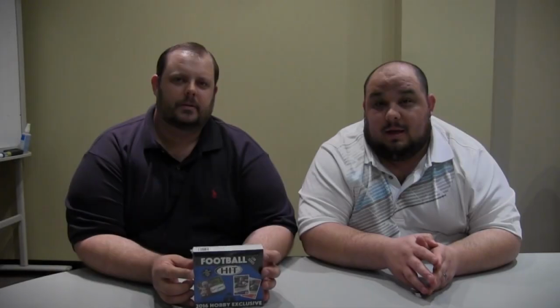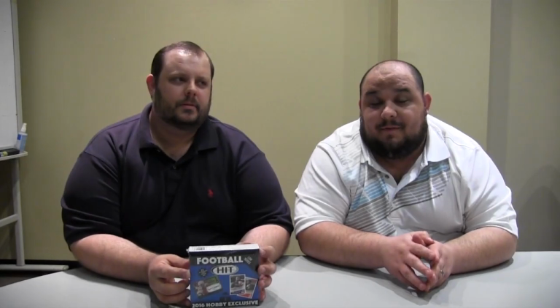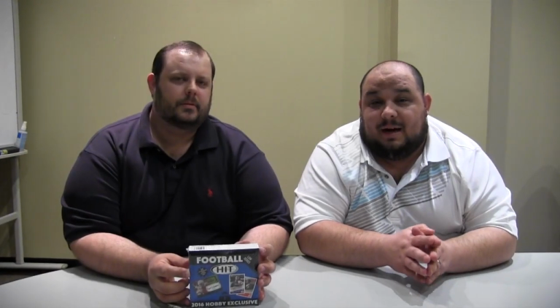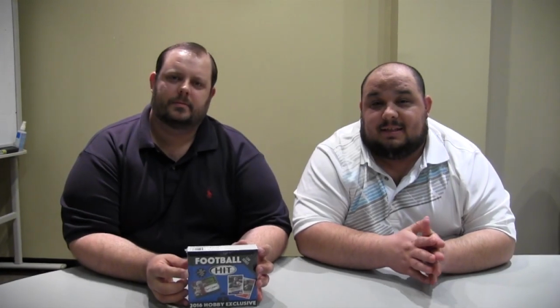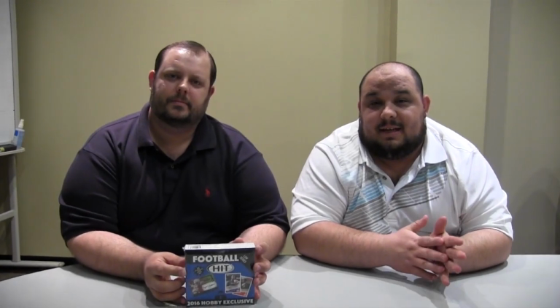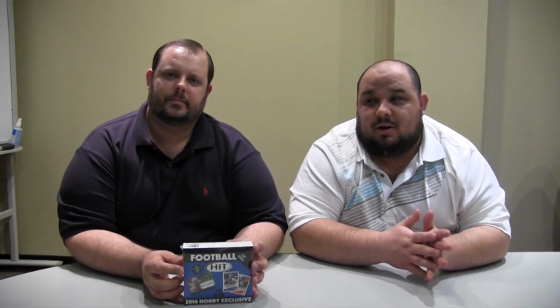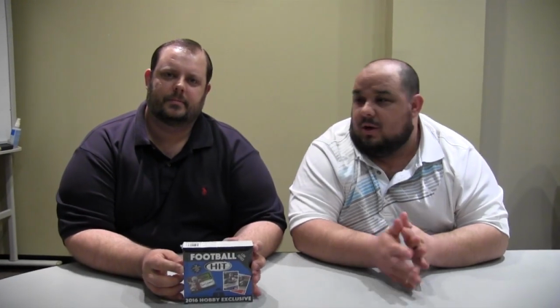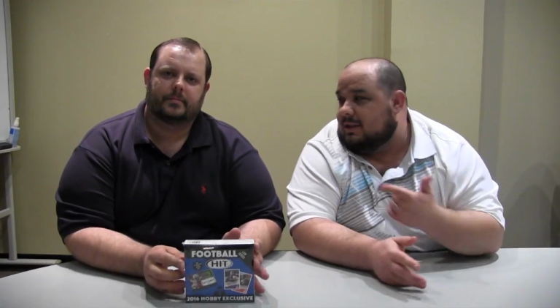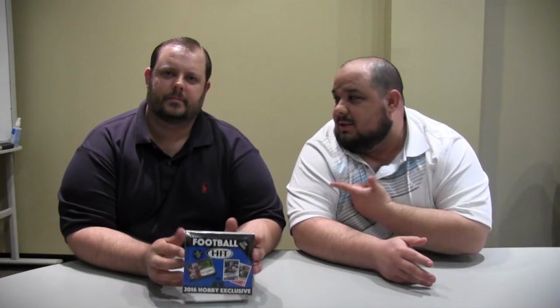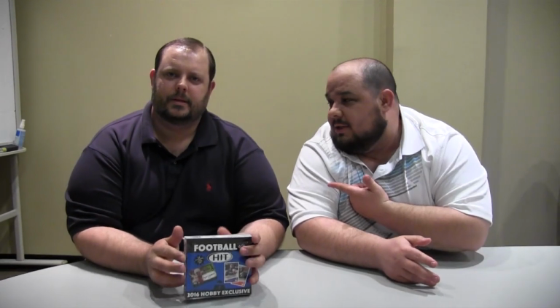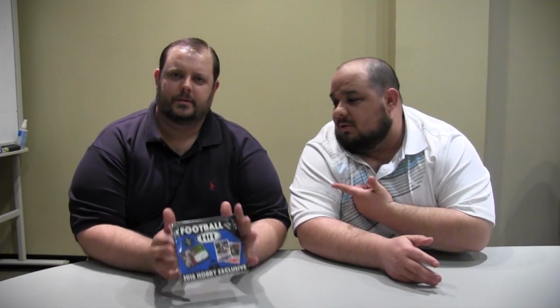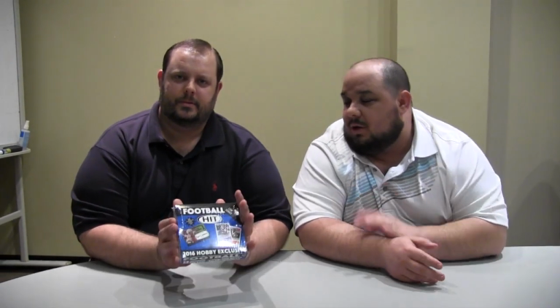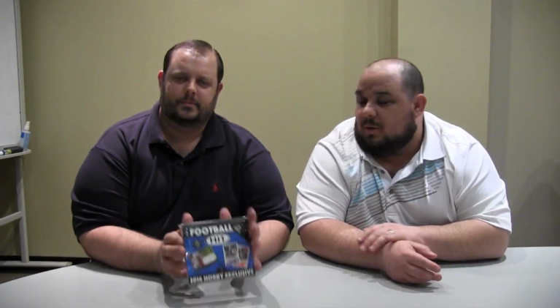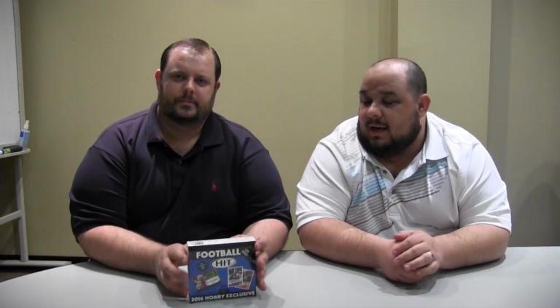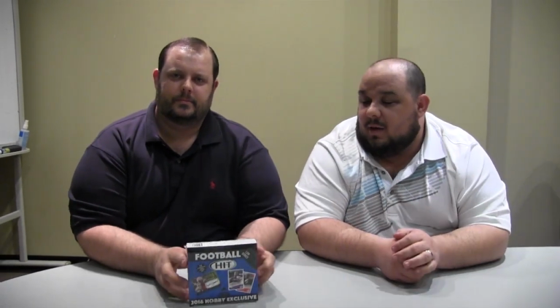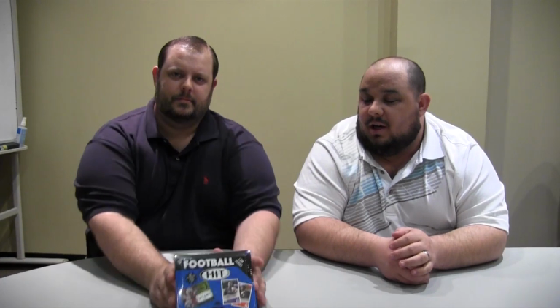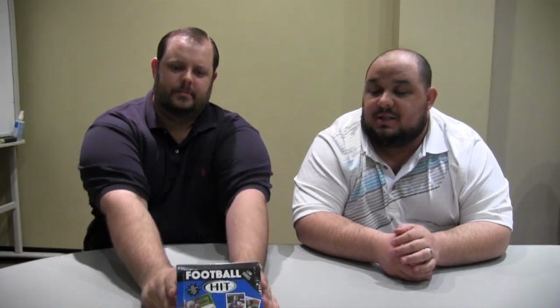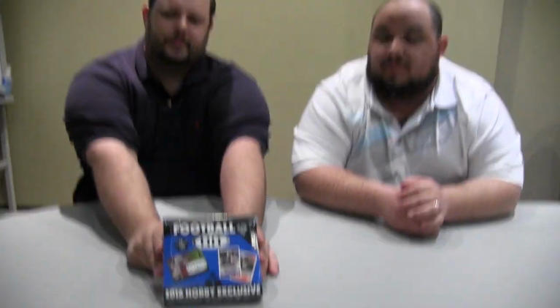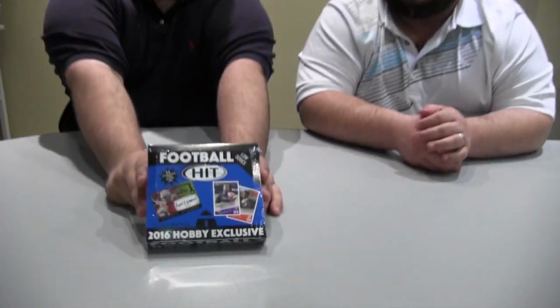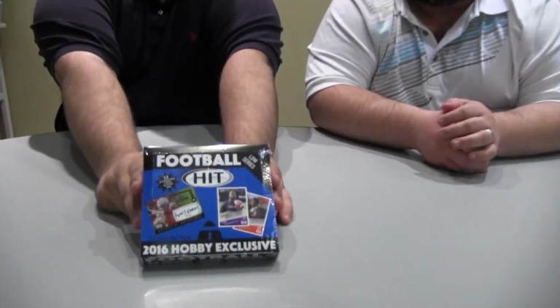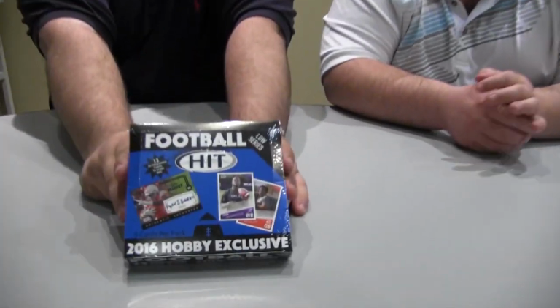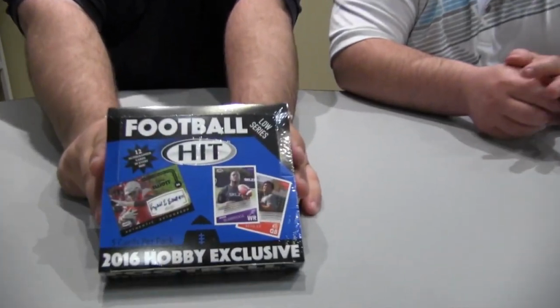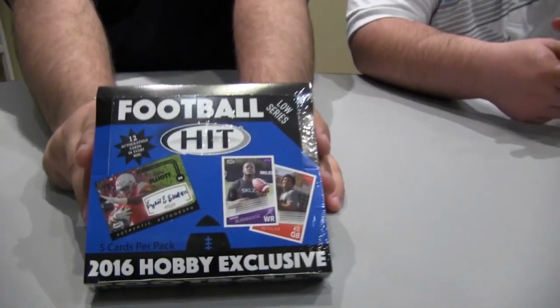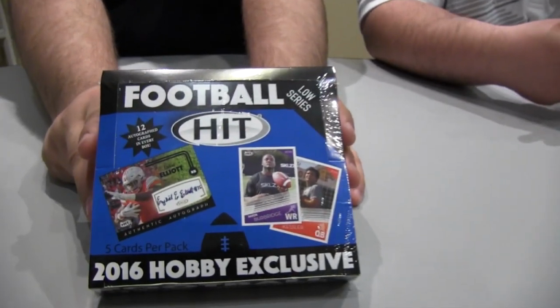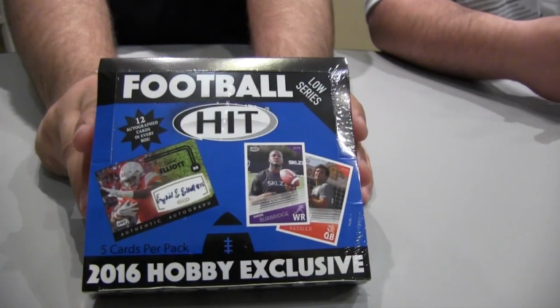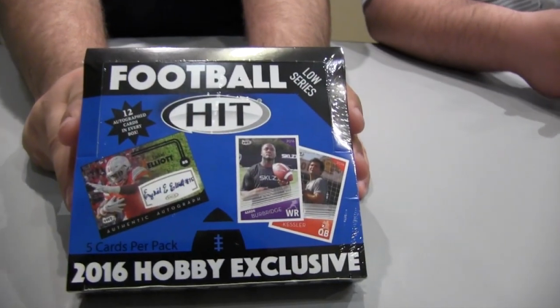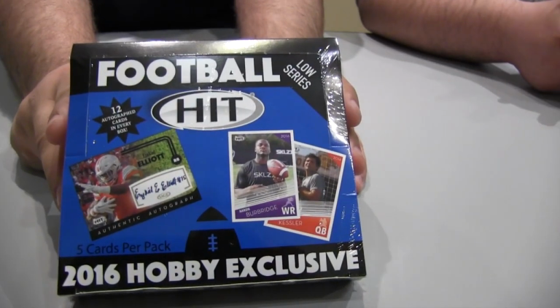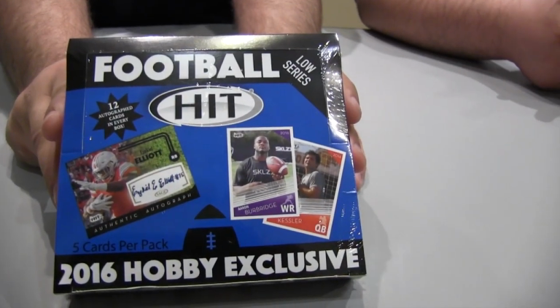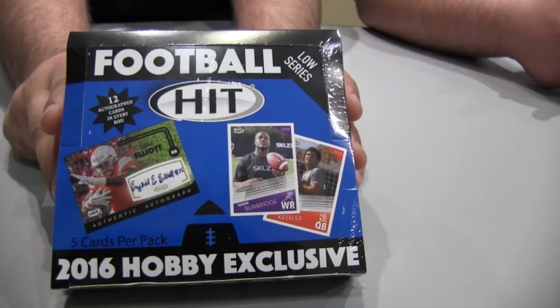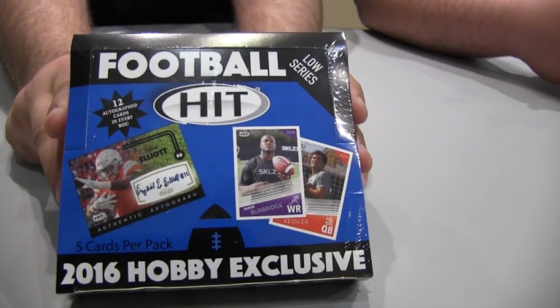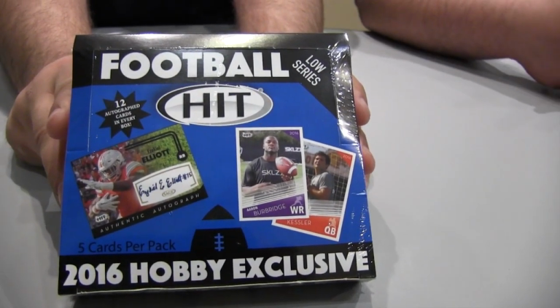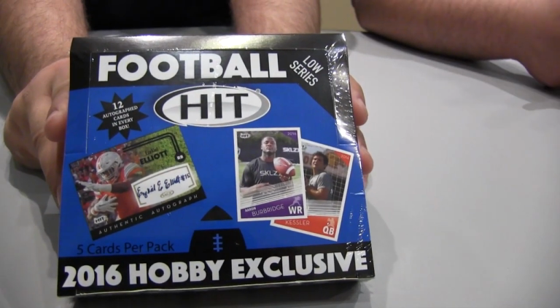Hey everybody, this is Eric Norton, that's Justin Gruner, and we've got another edition of Box Busters for you here — Sage Hit Football.